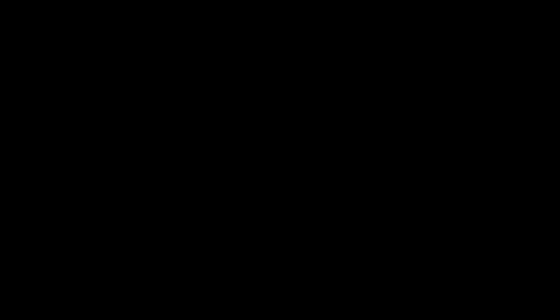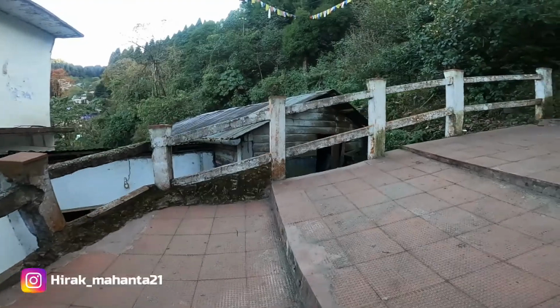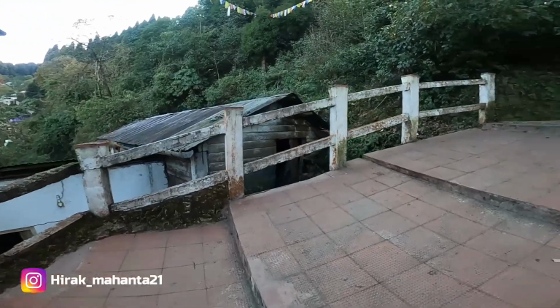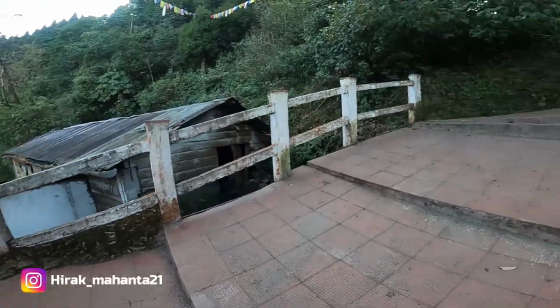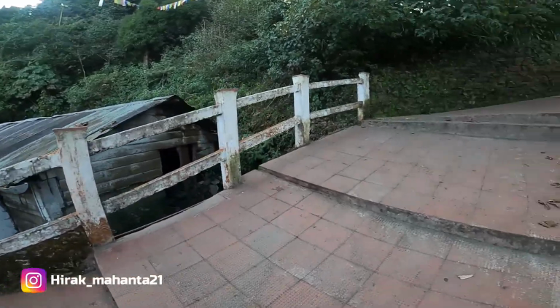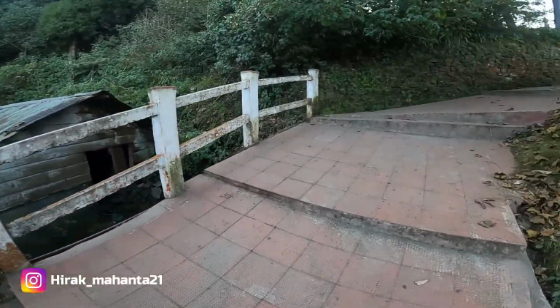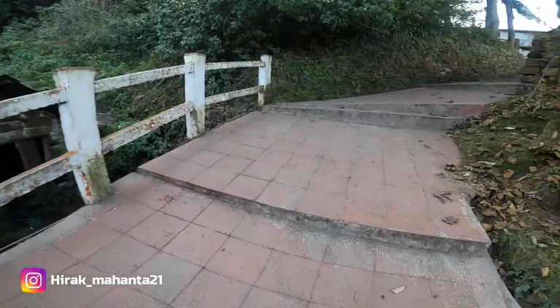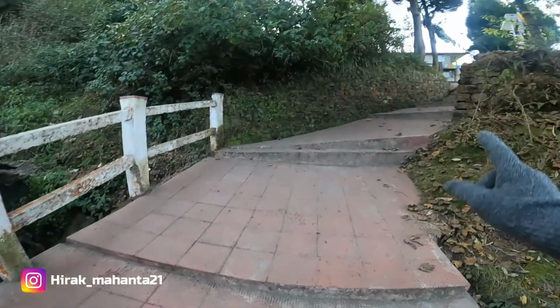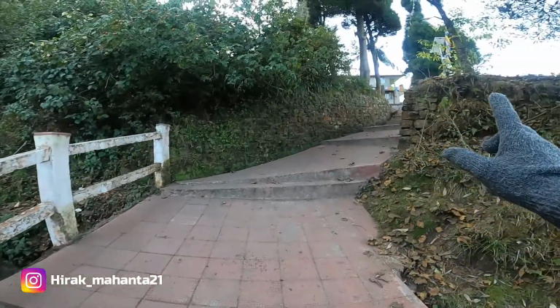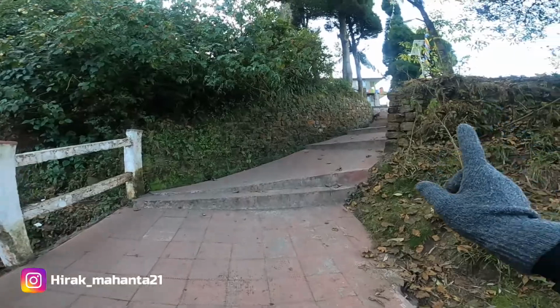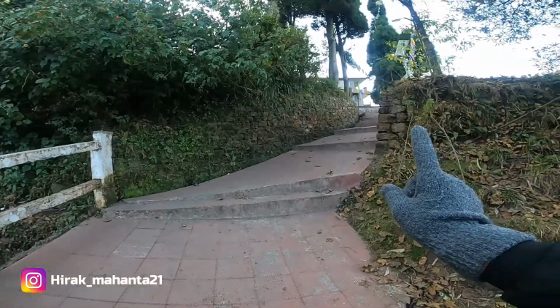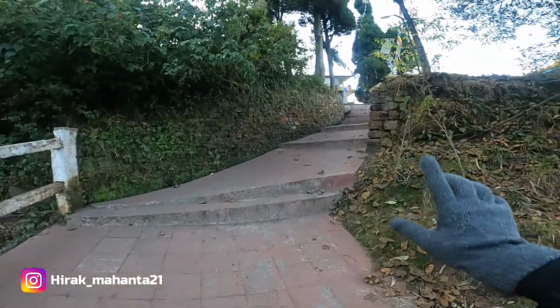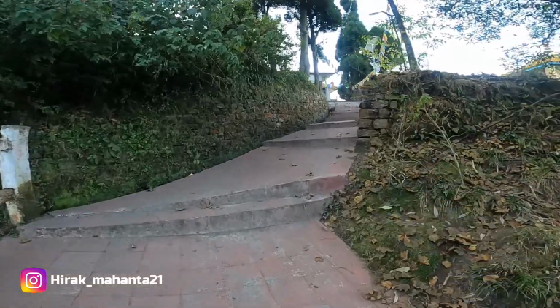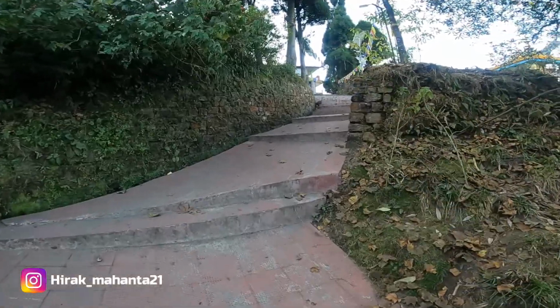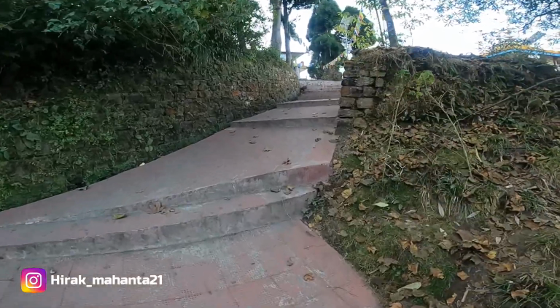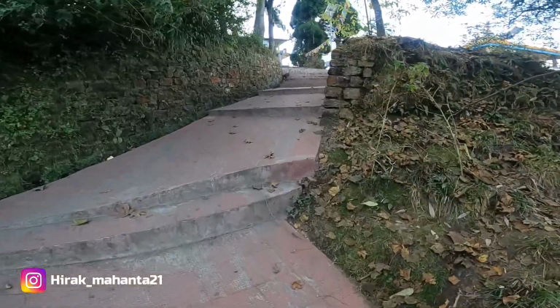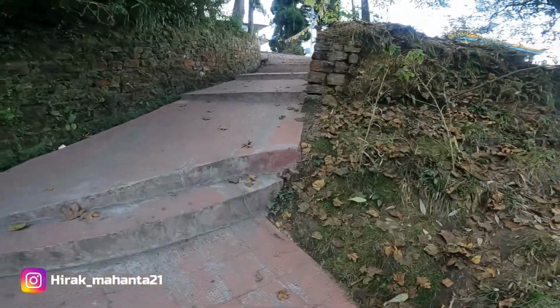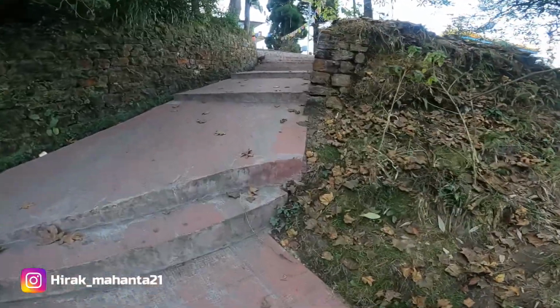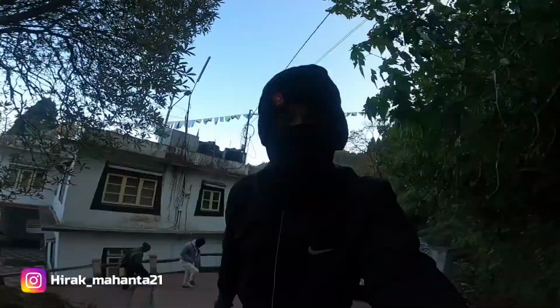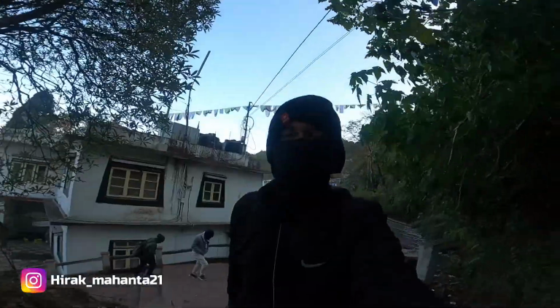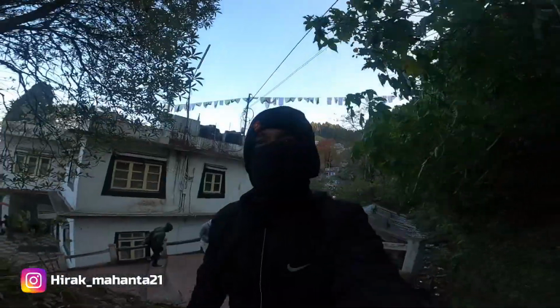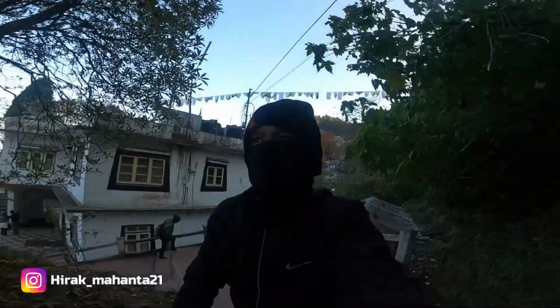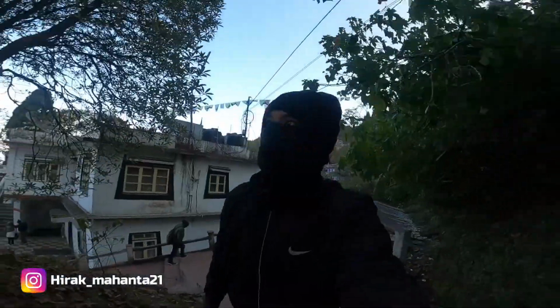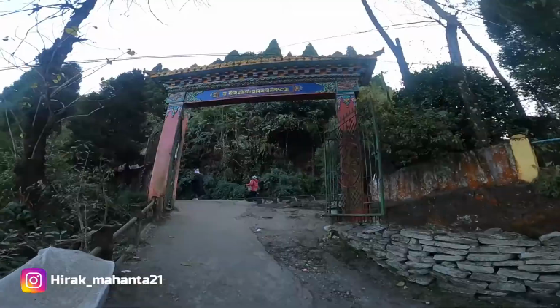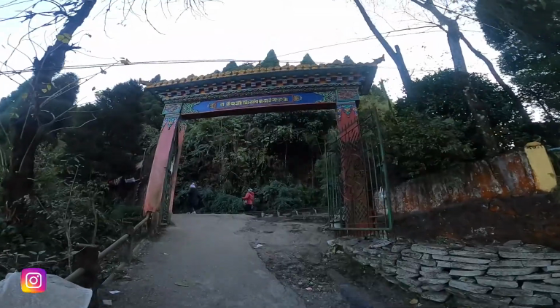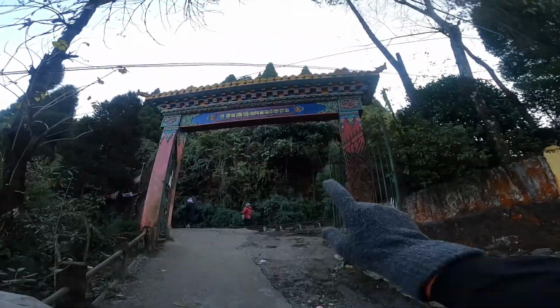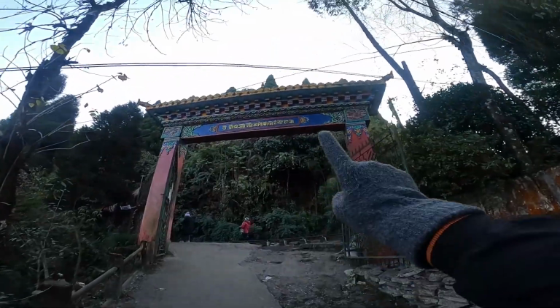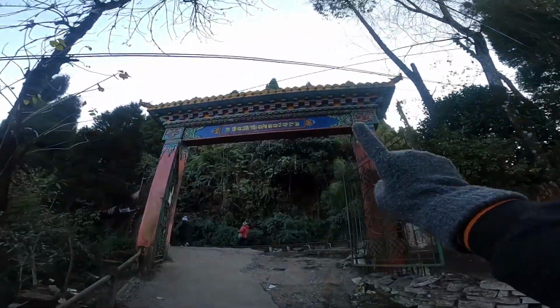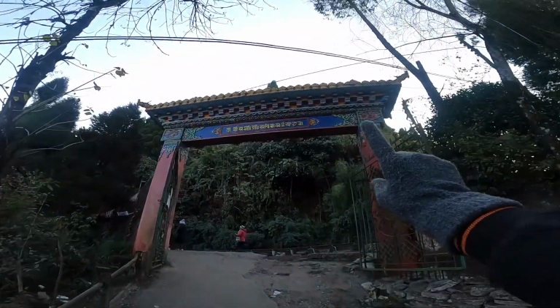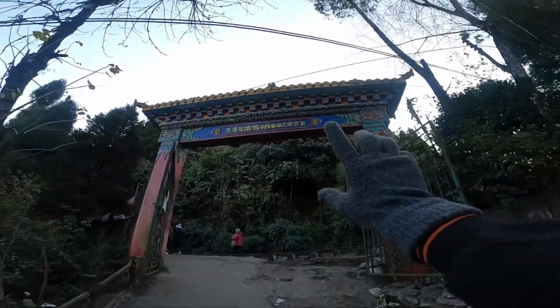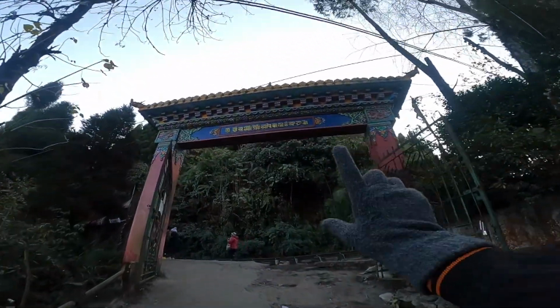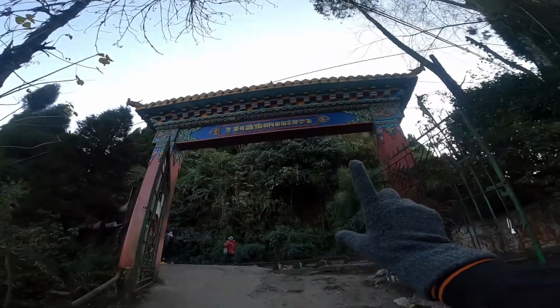Now we are going outside to the road. This was the Monastery Gate.